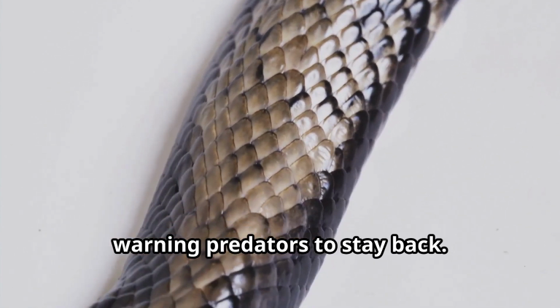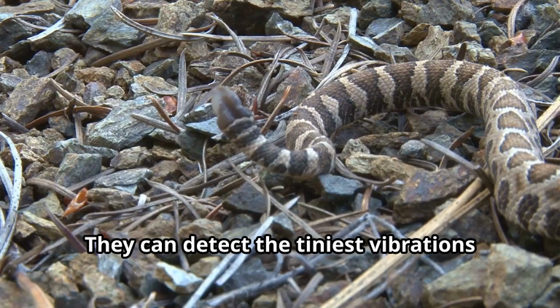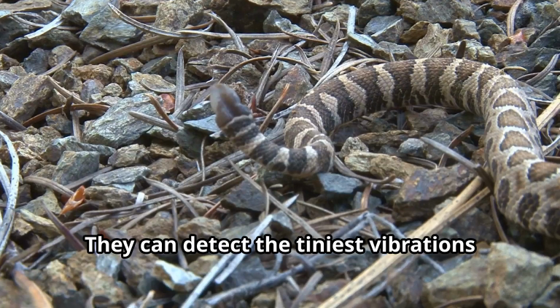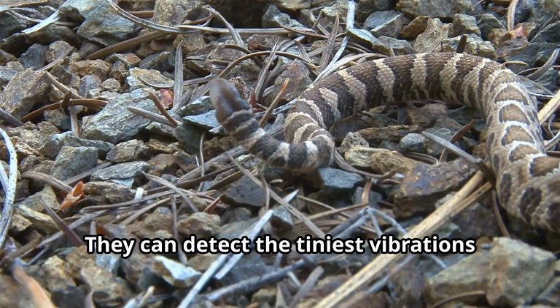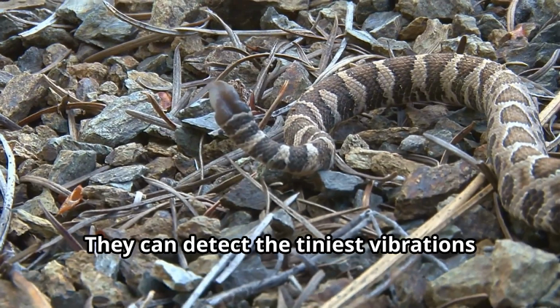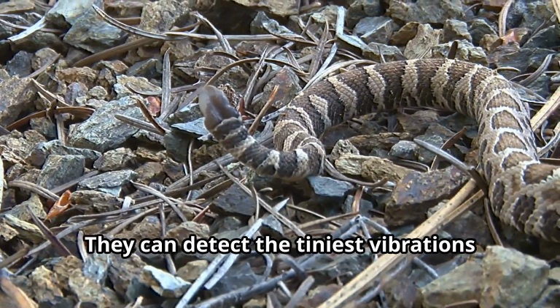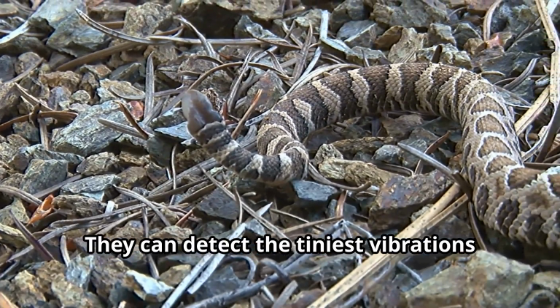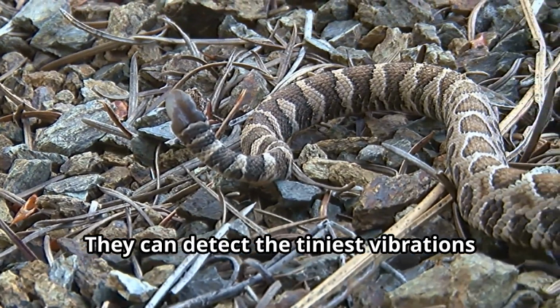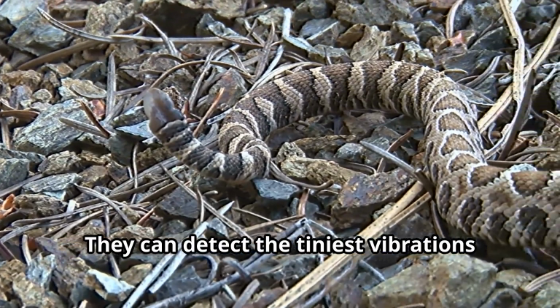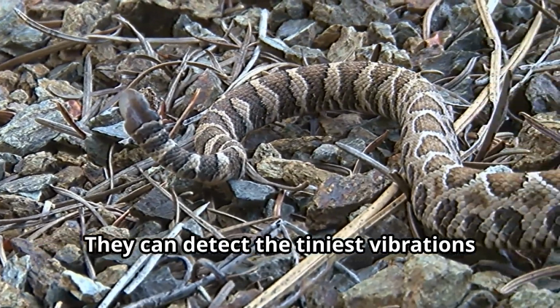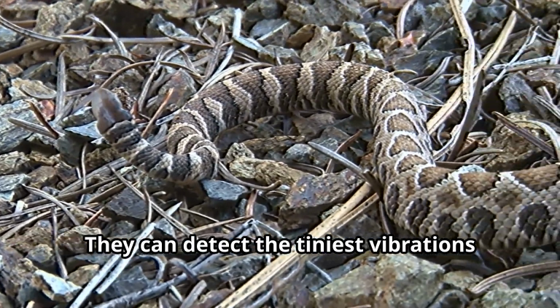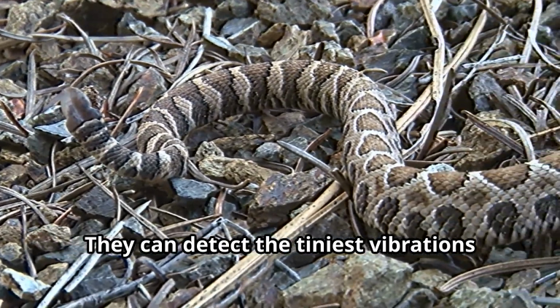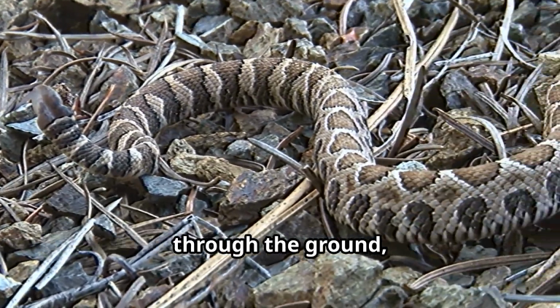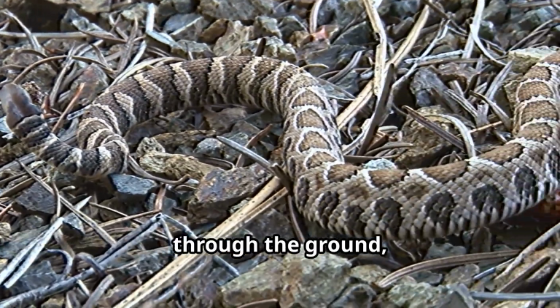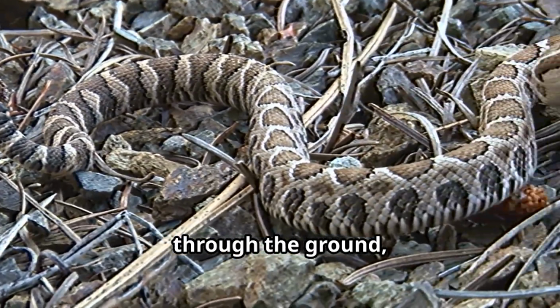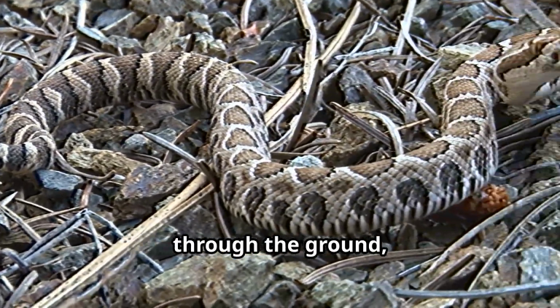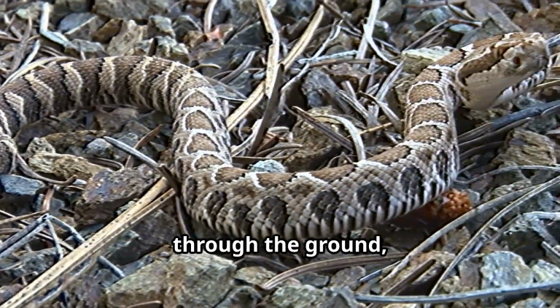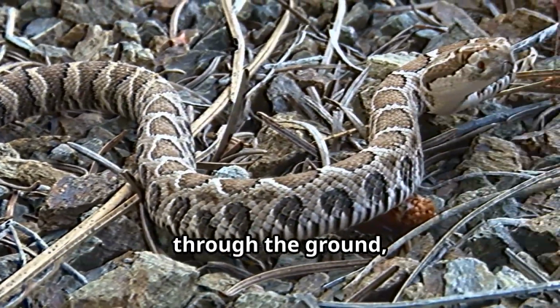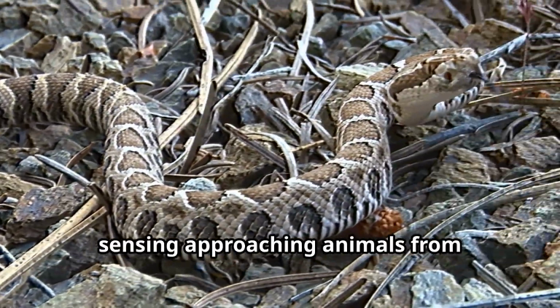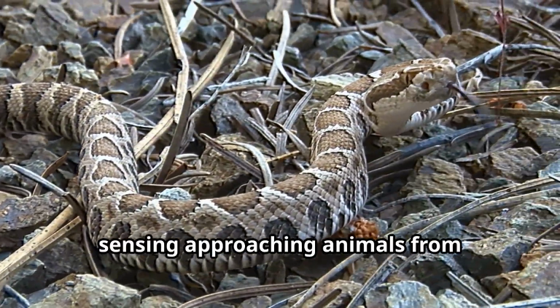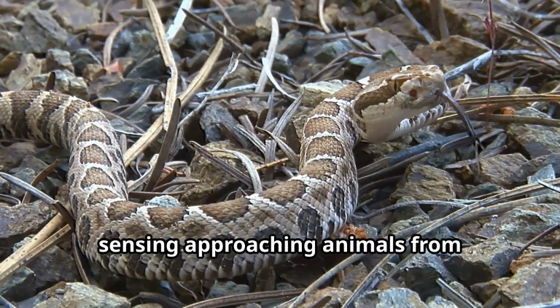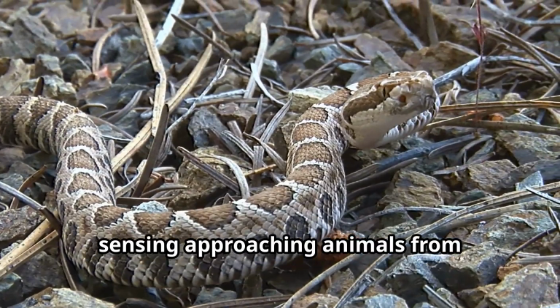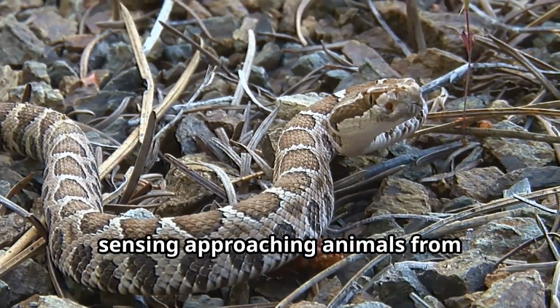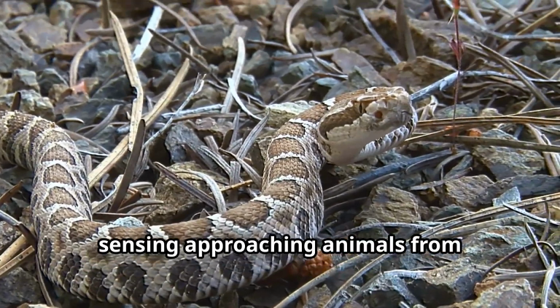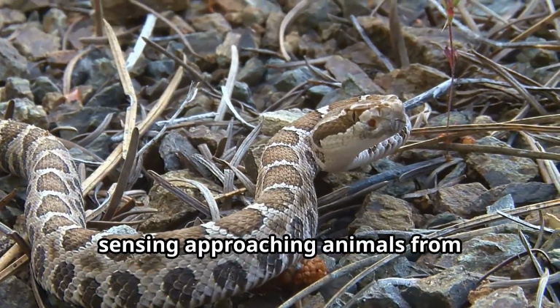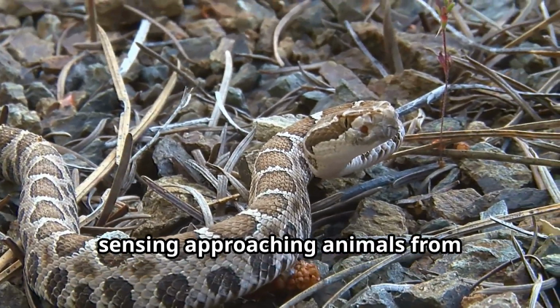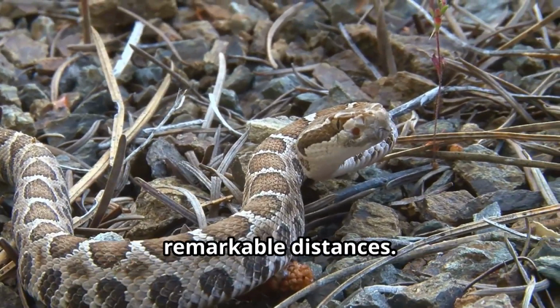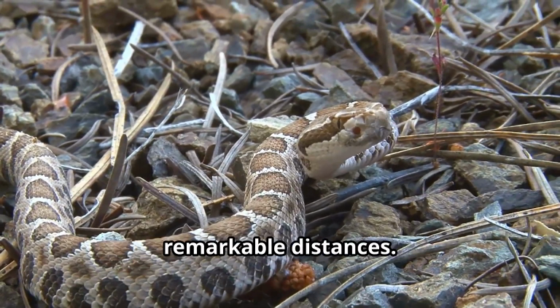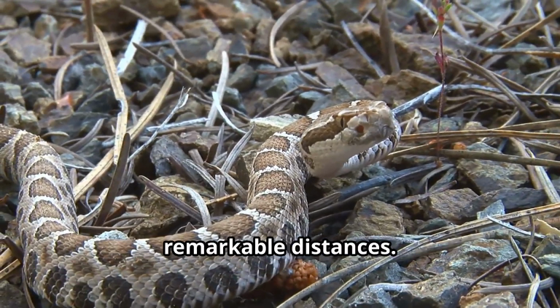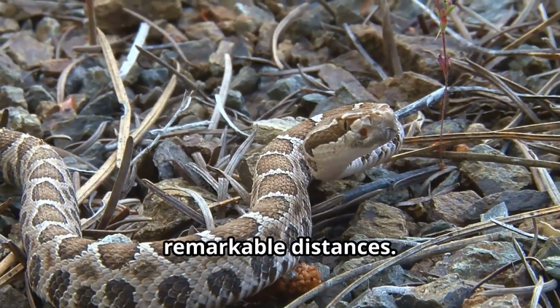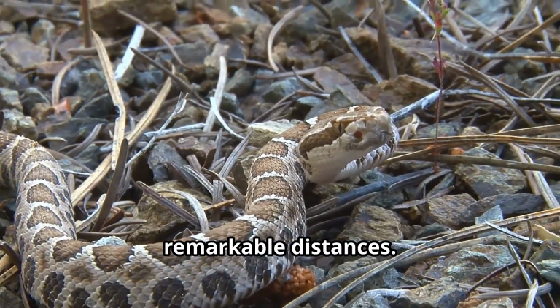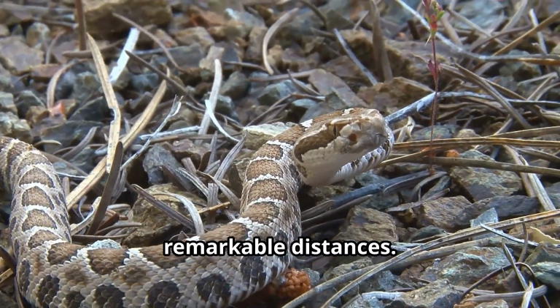They can detect the tiniest vibrations through the ground, sensing approaching animals from remarkable distances.